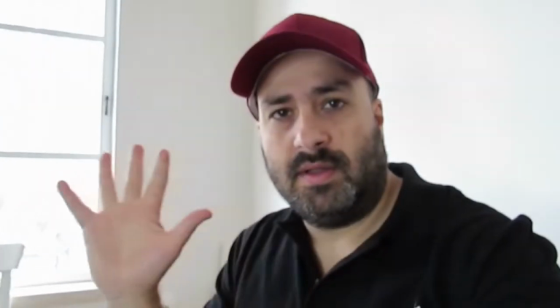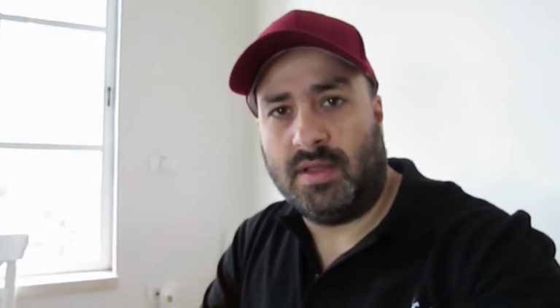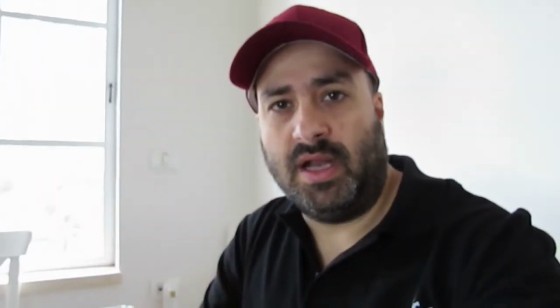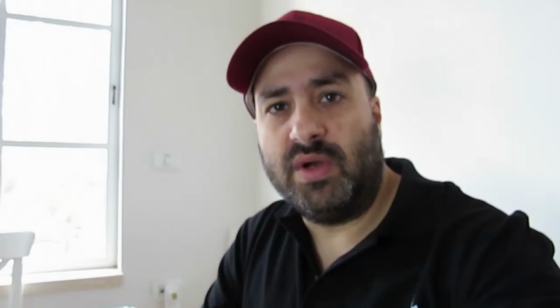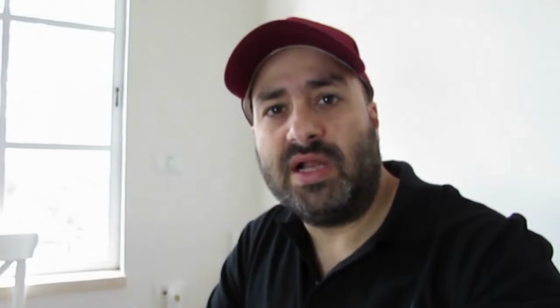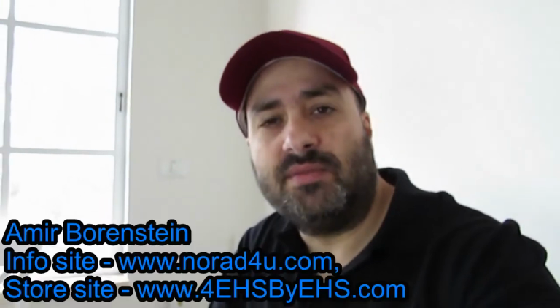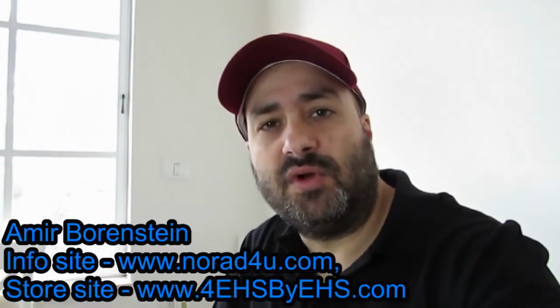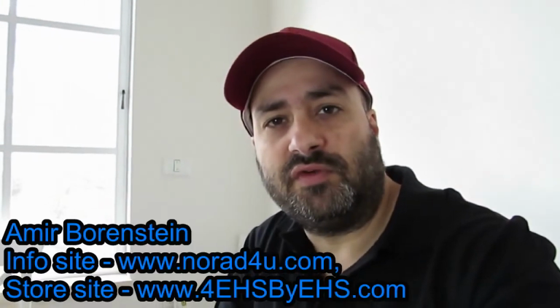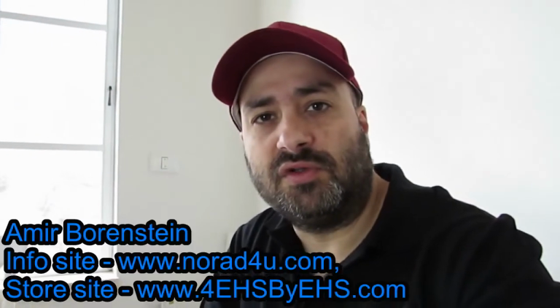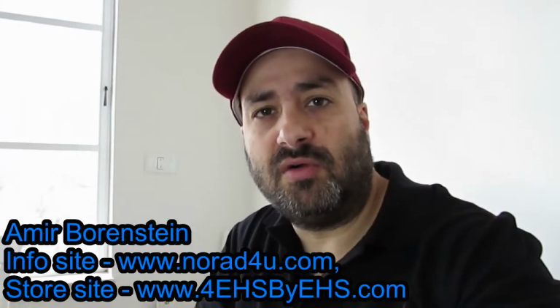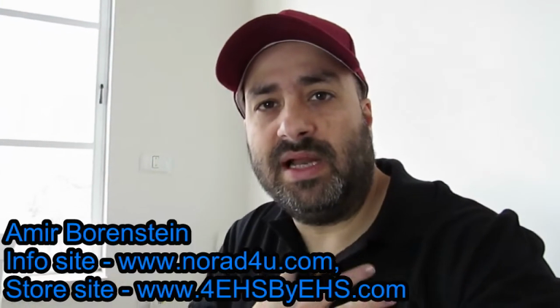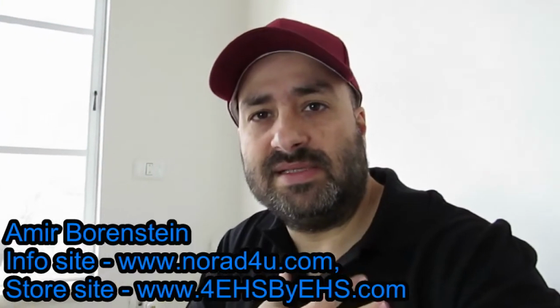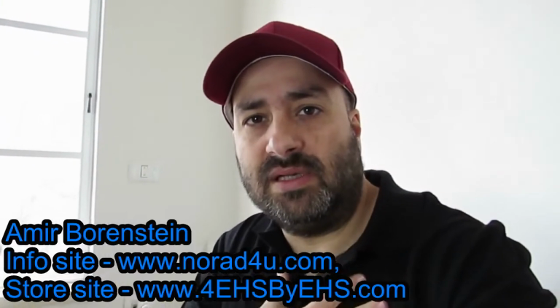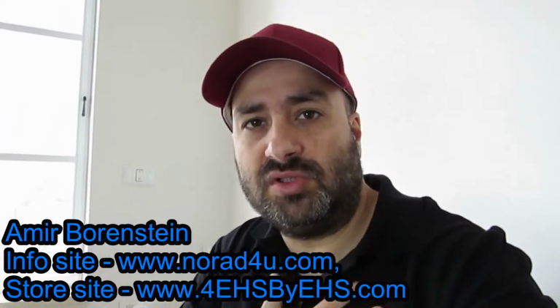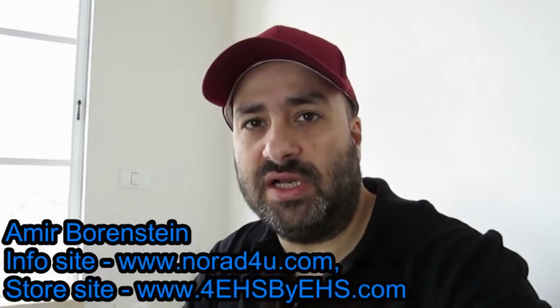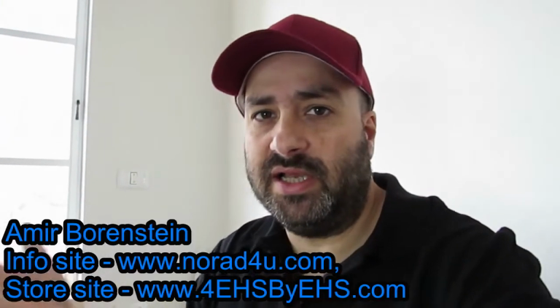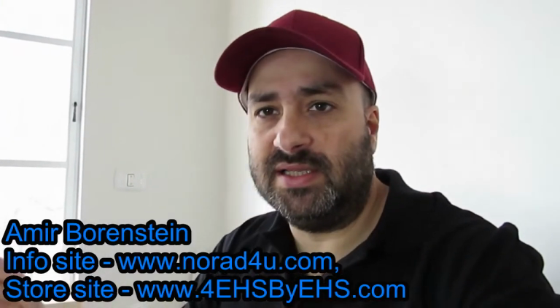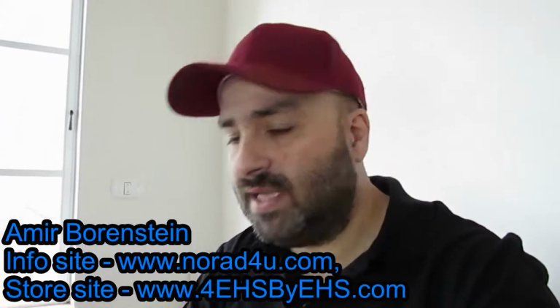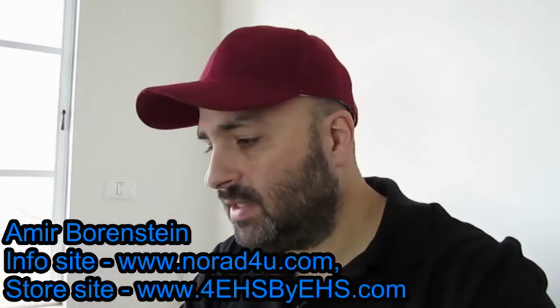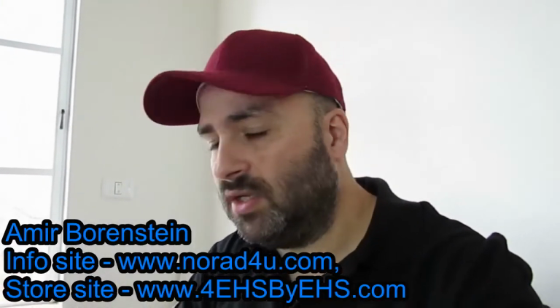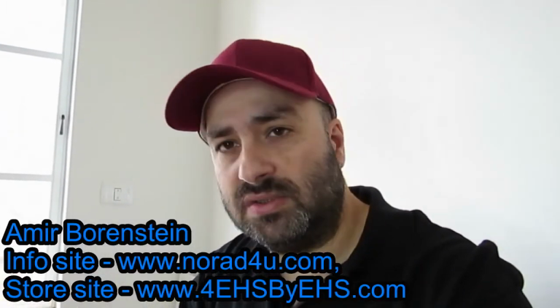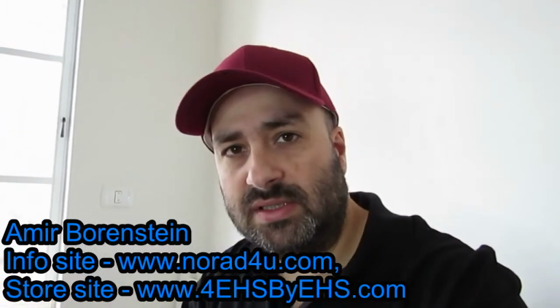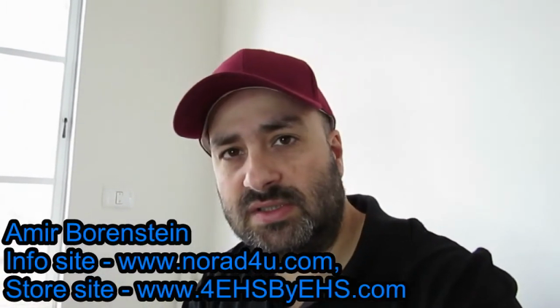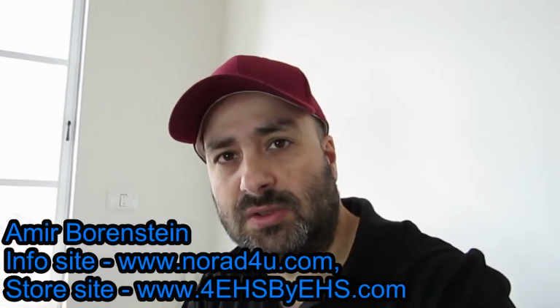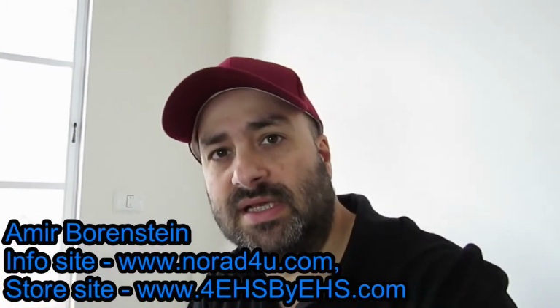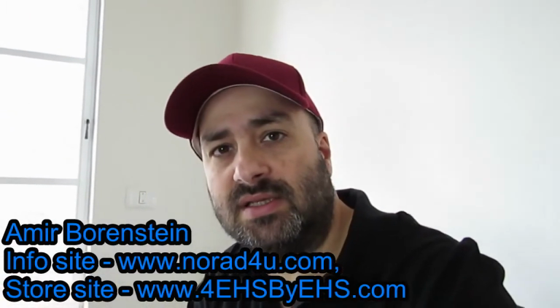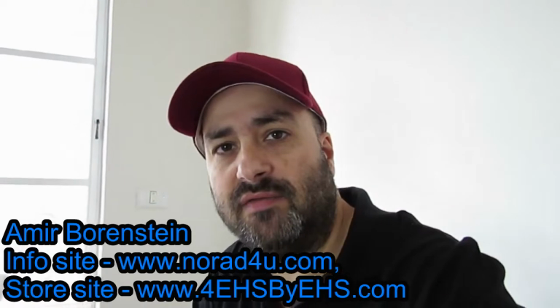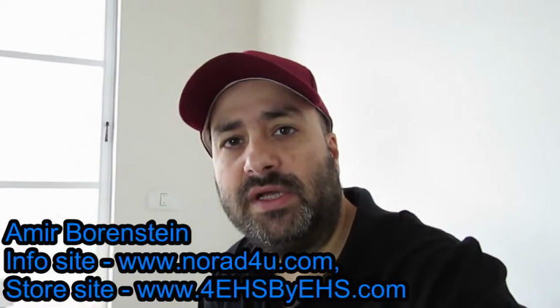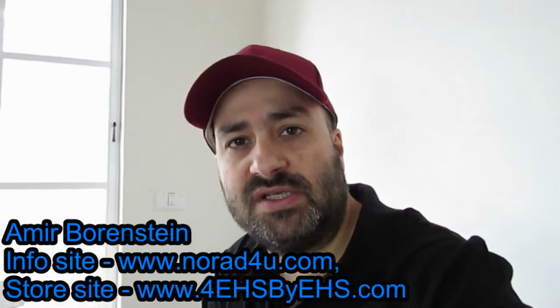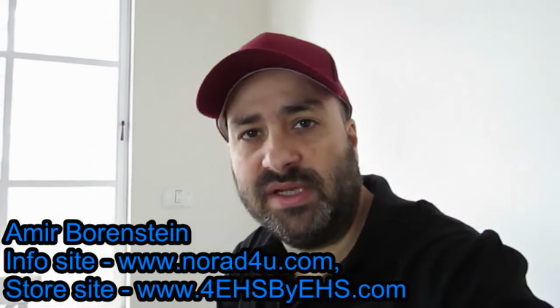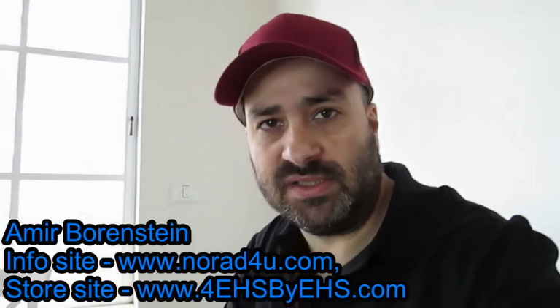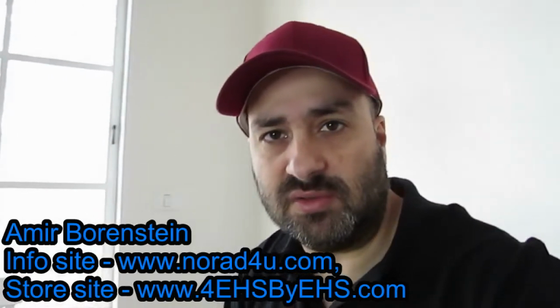Hello and welcome to norod4u.com. My name is Amir Borstein and I'm also on the store site 4HSbyHS.com.